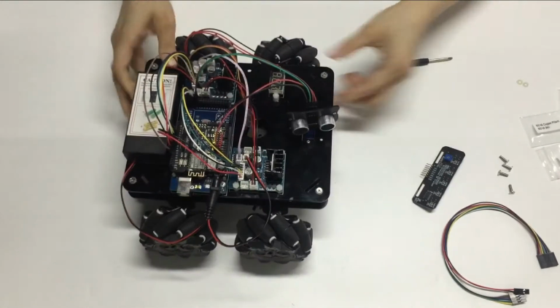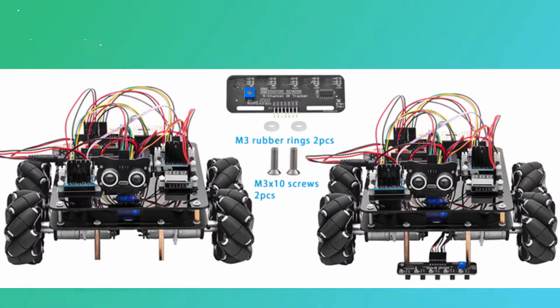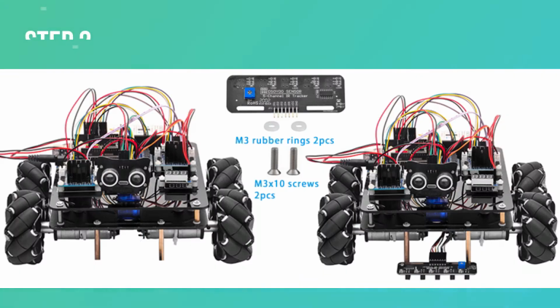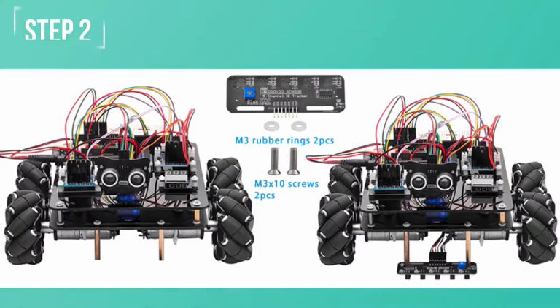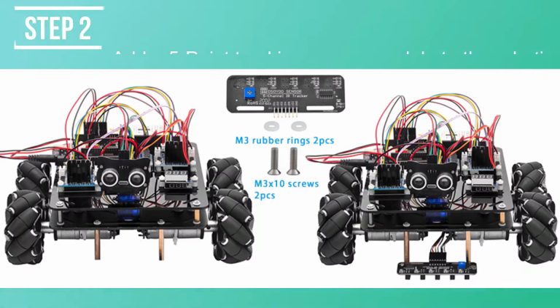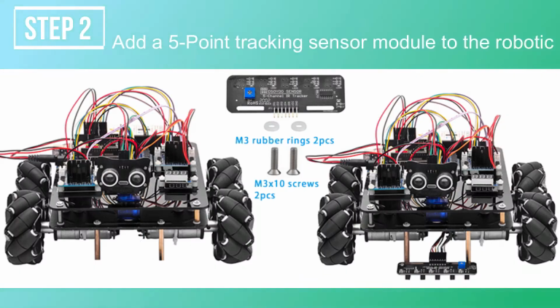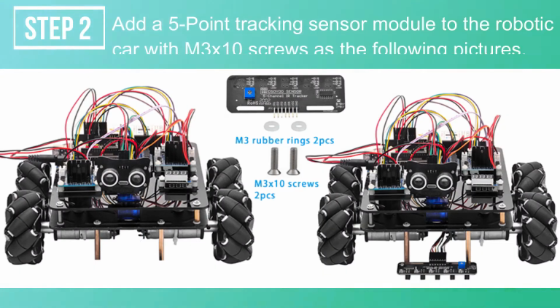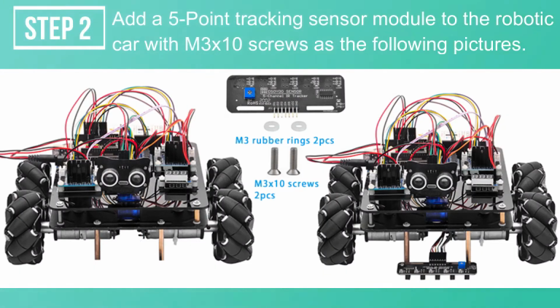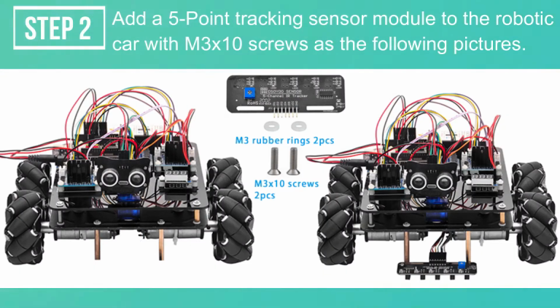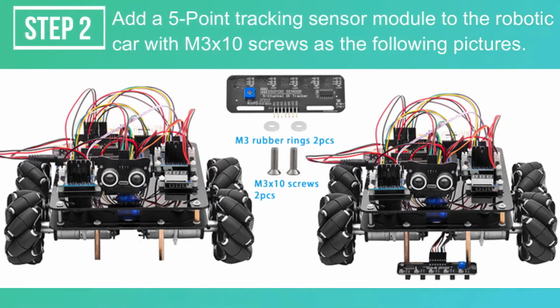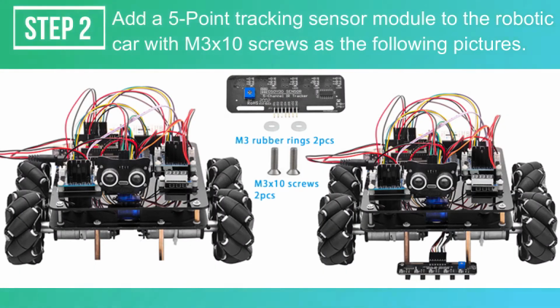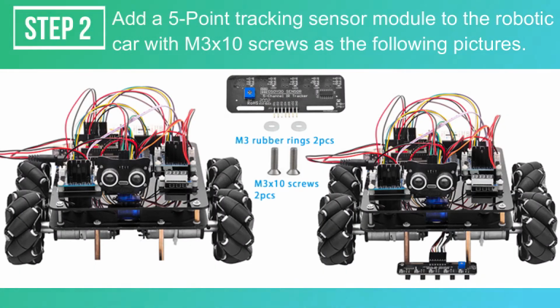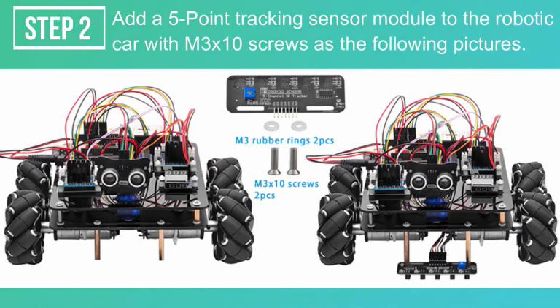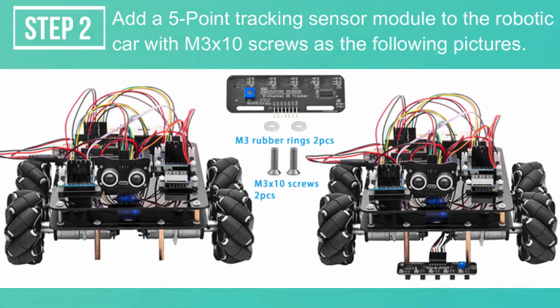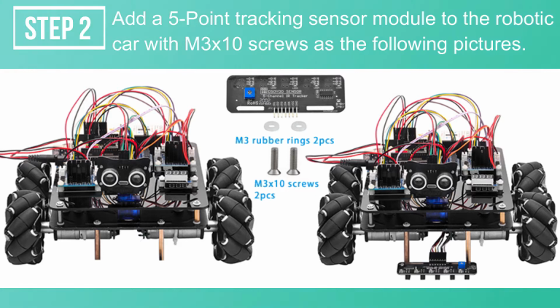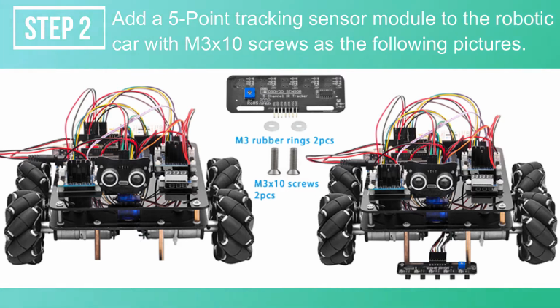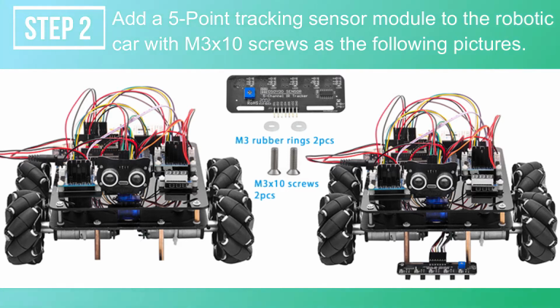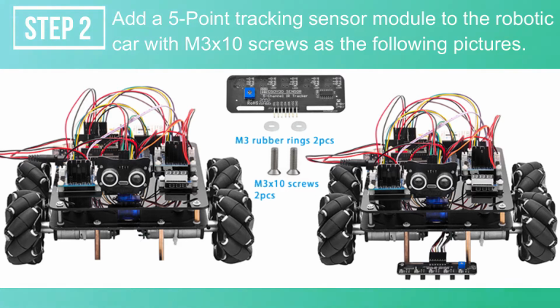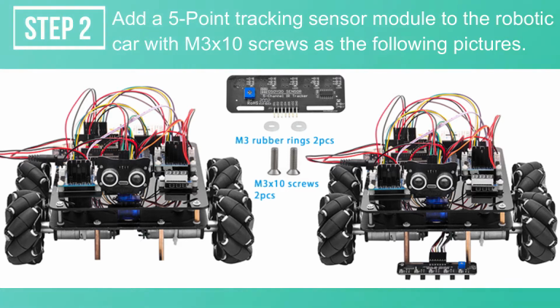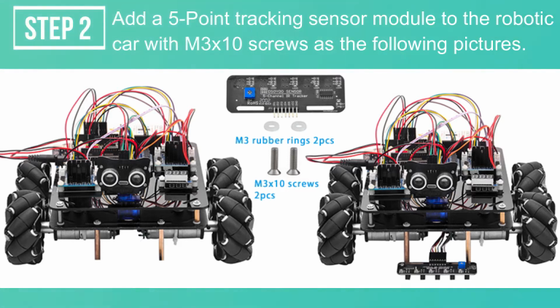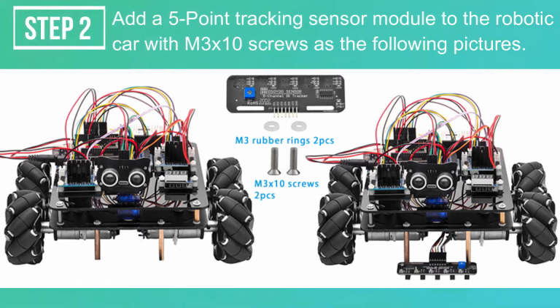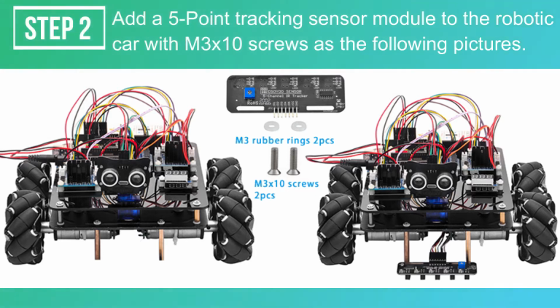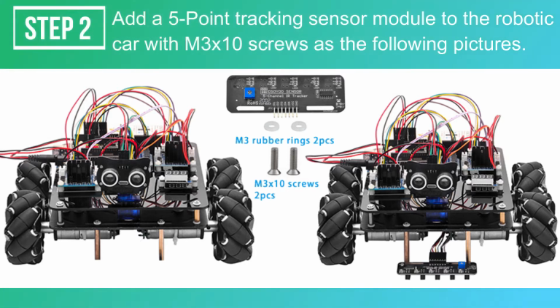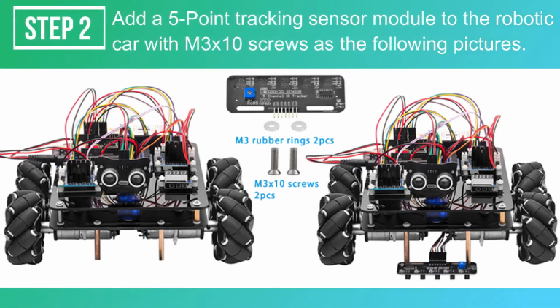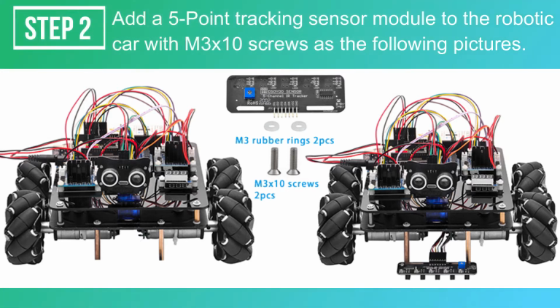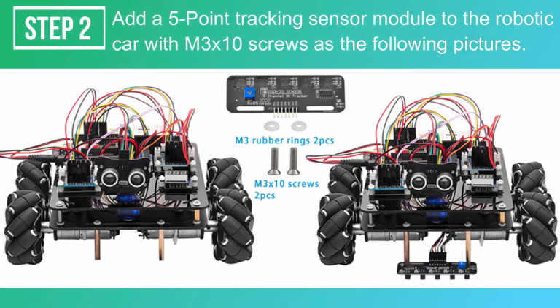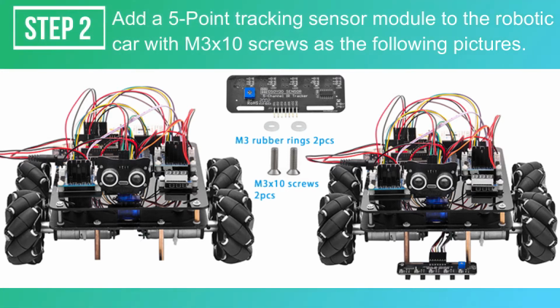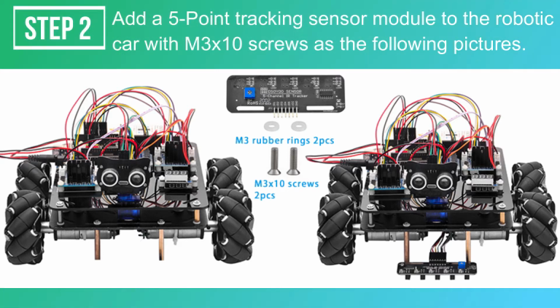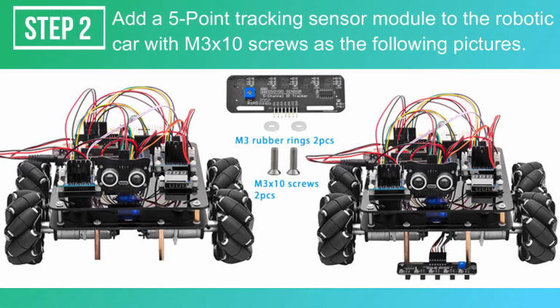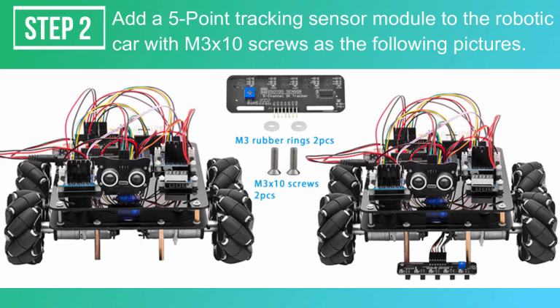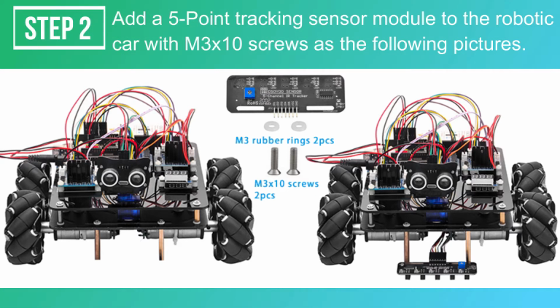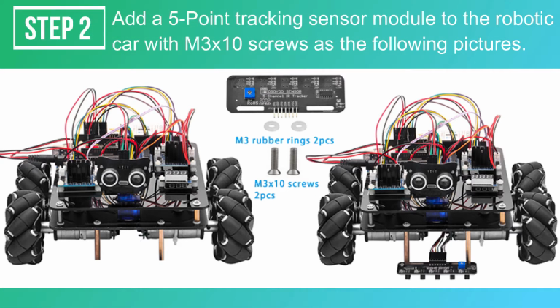Step 2: Add a 5-Point Tracking Sensor Module to the Robotic Car with M3 x 10 Screws as shown in the following pictures.